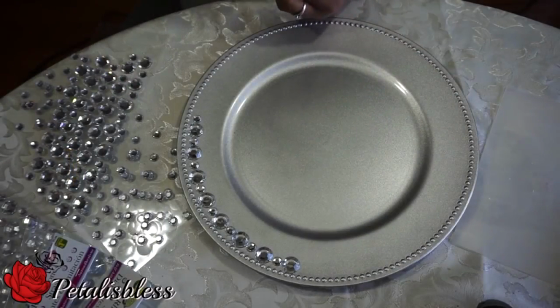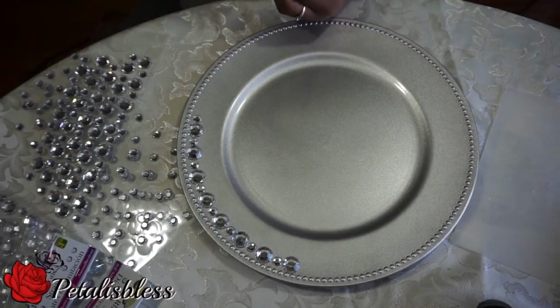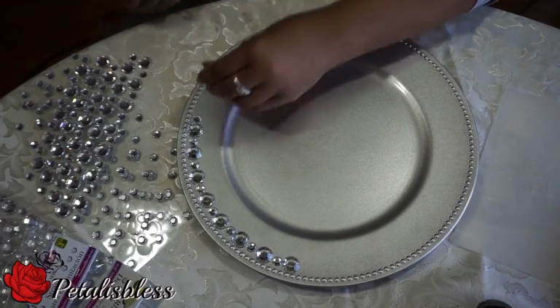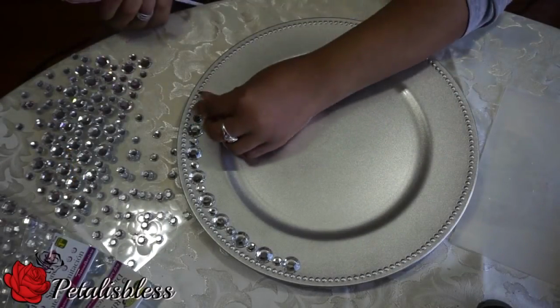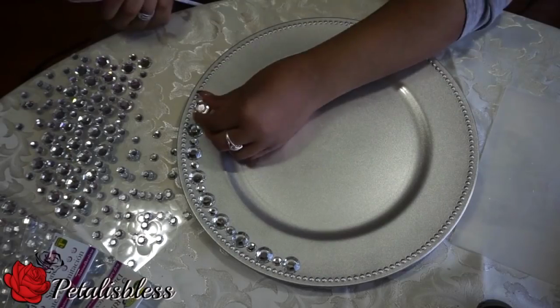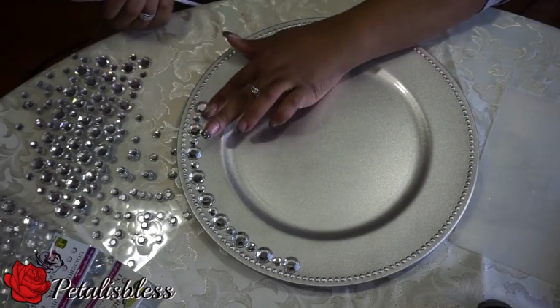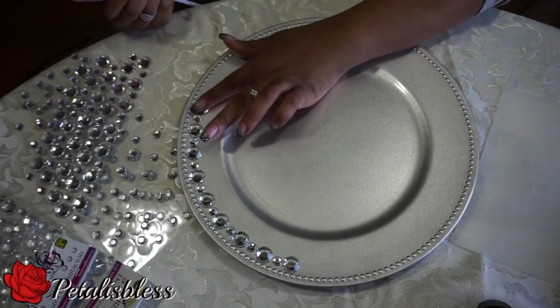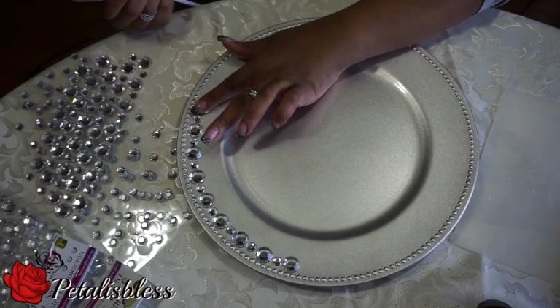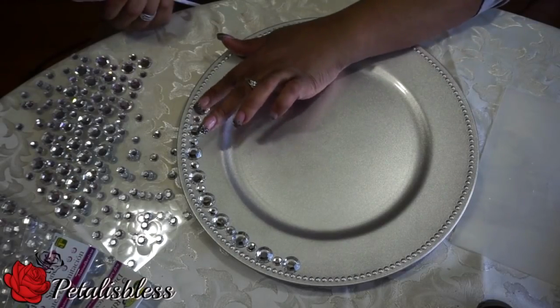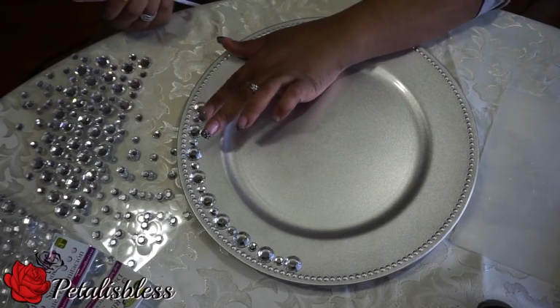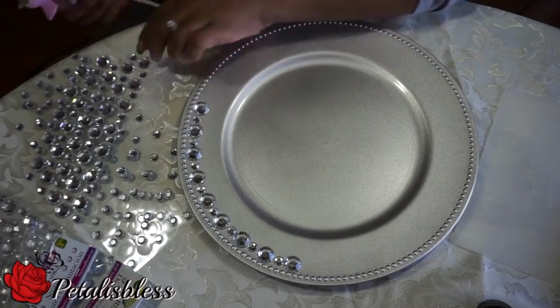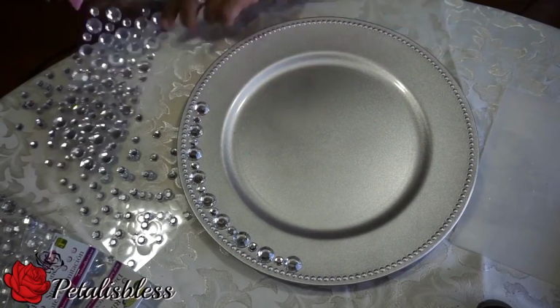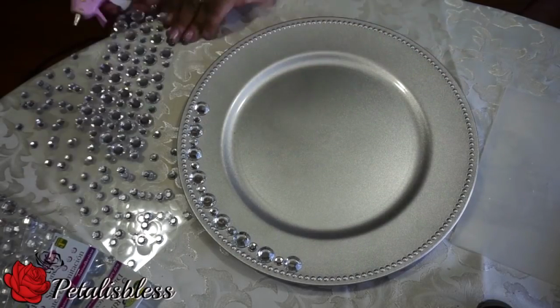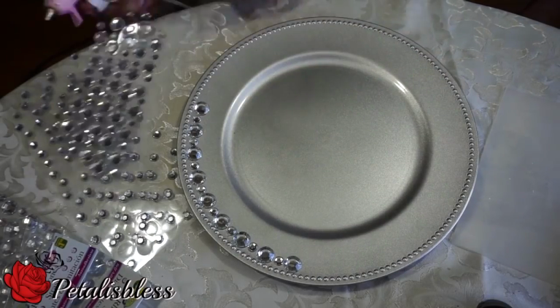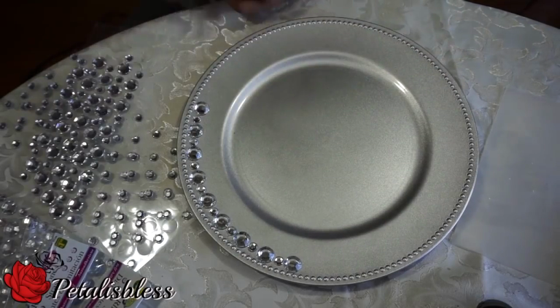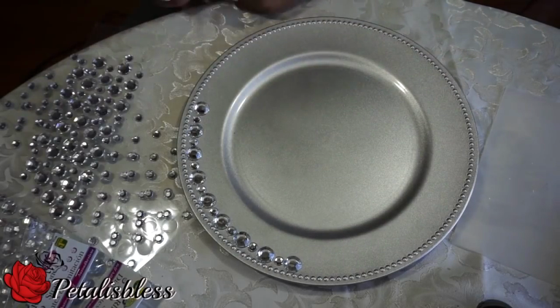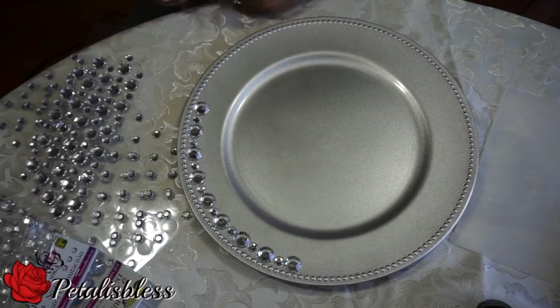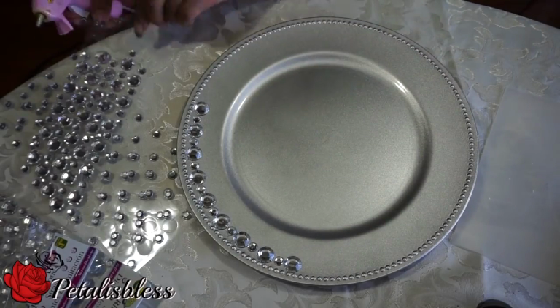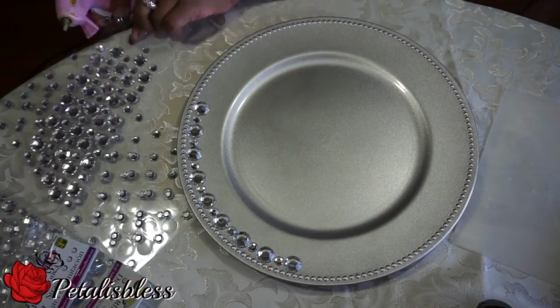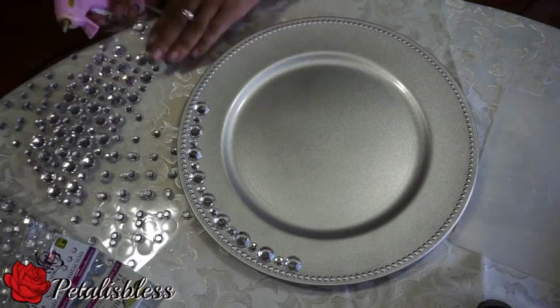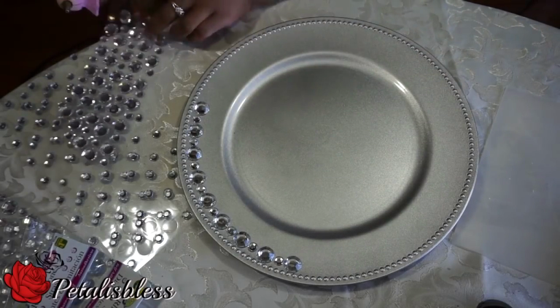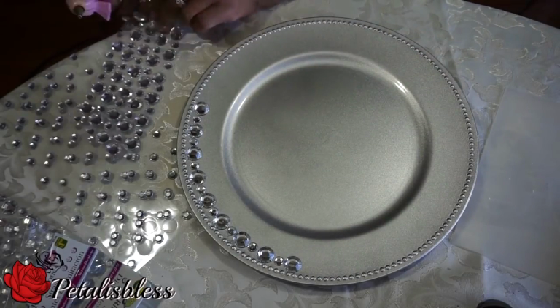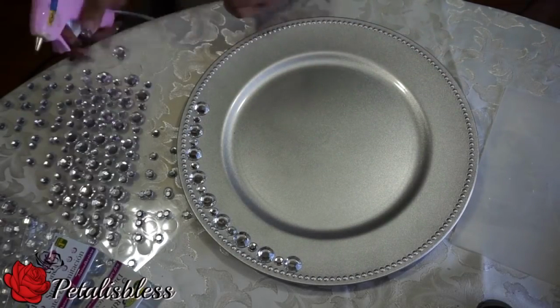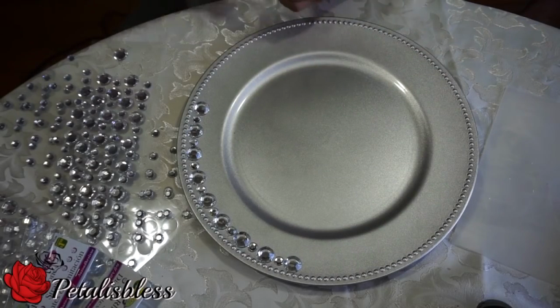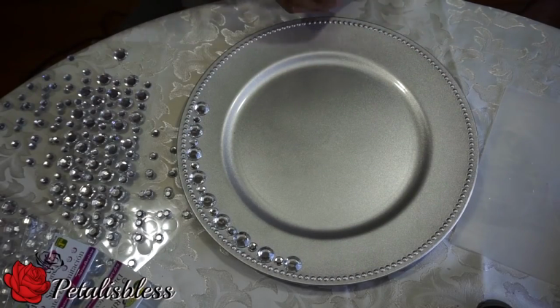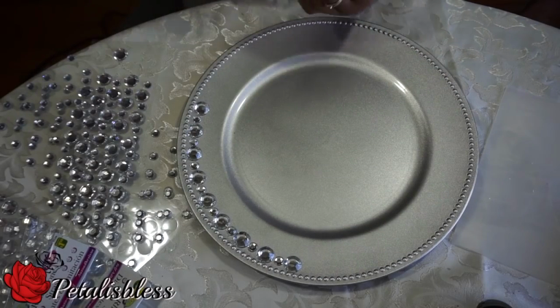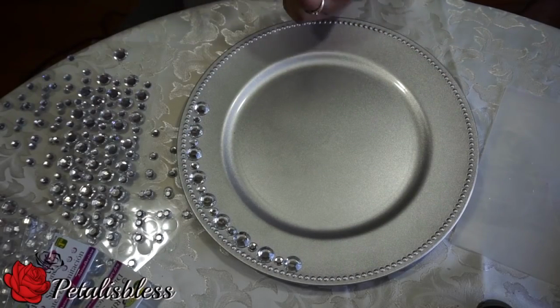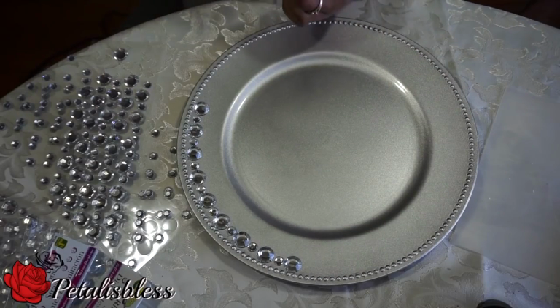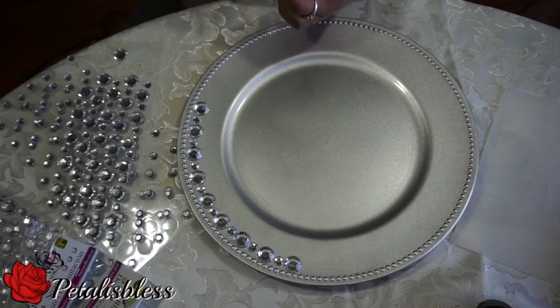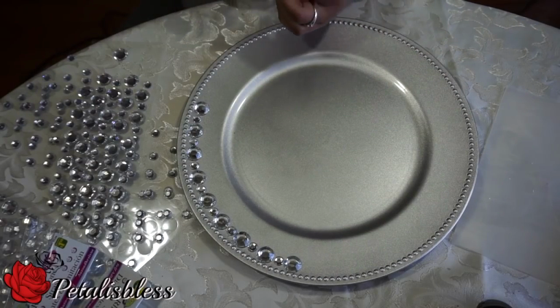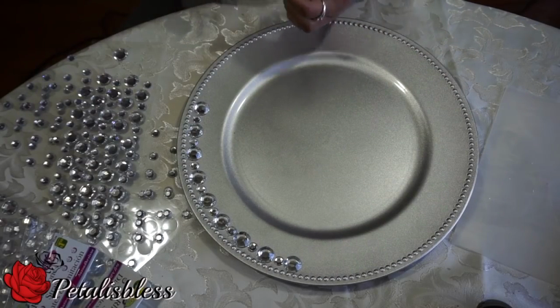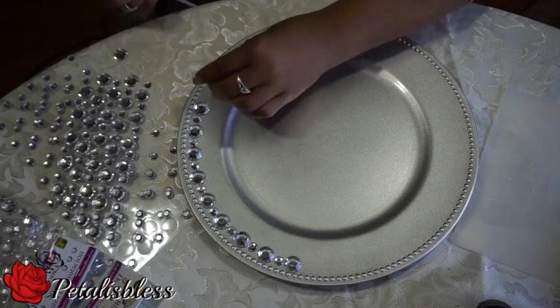Now we're going to add the gems right around the charger. I'm doing large and then small, large and then small, all the way around.